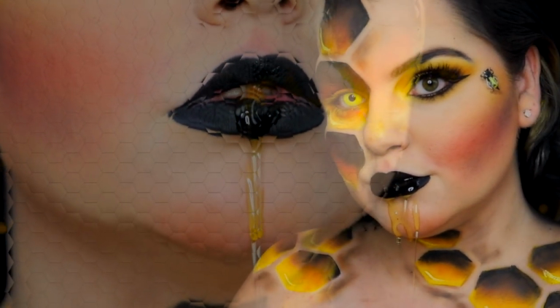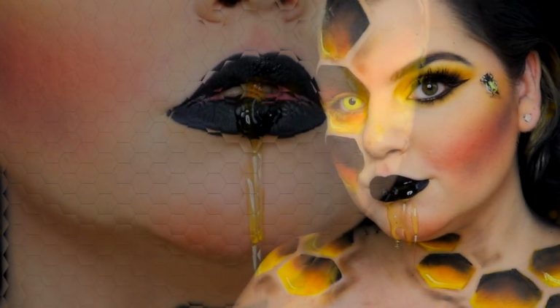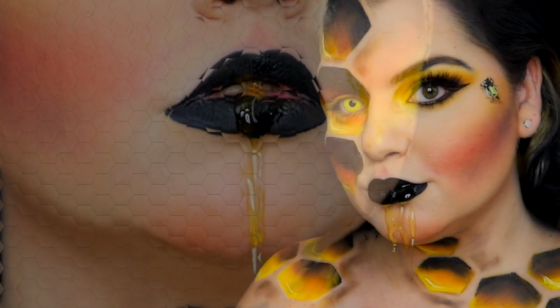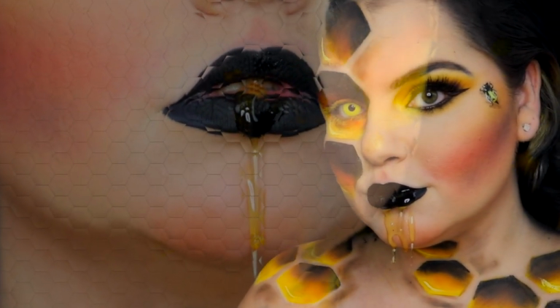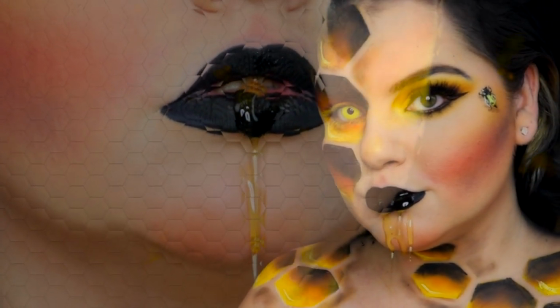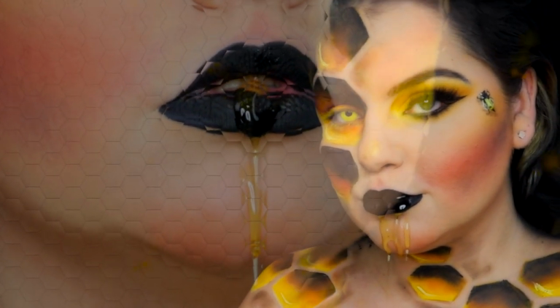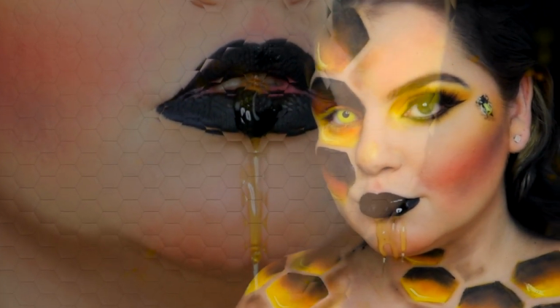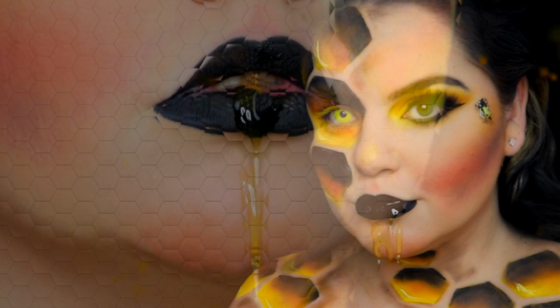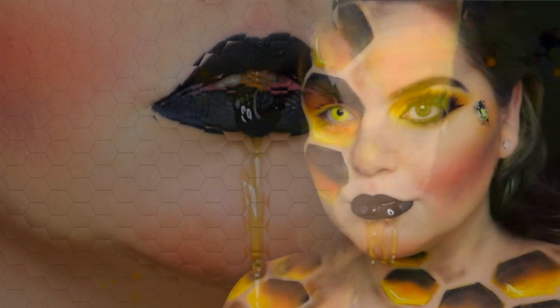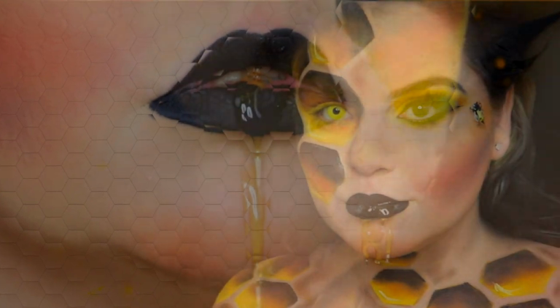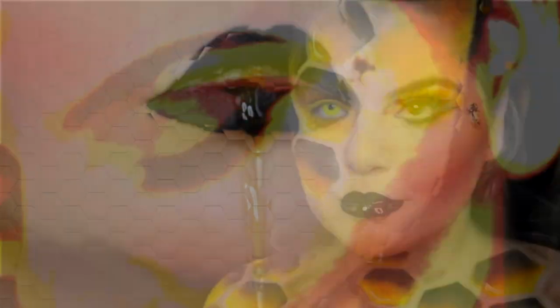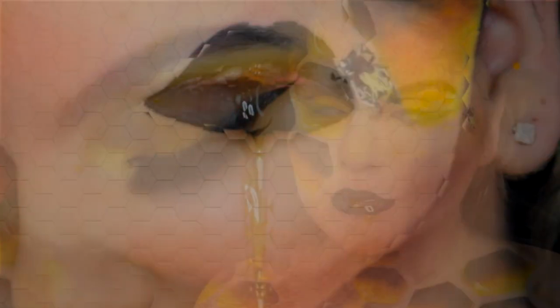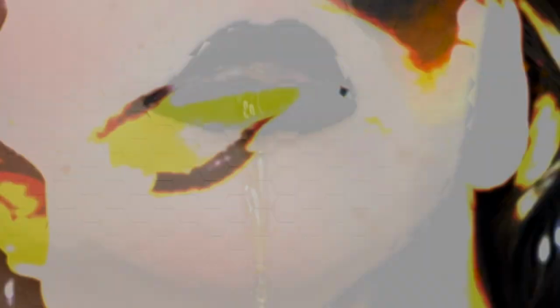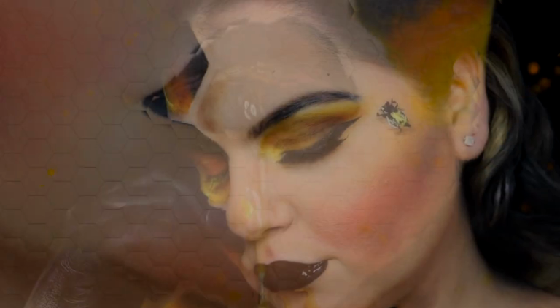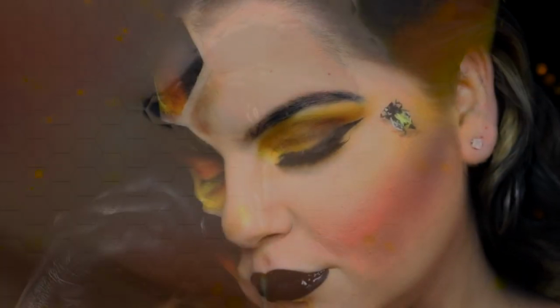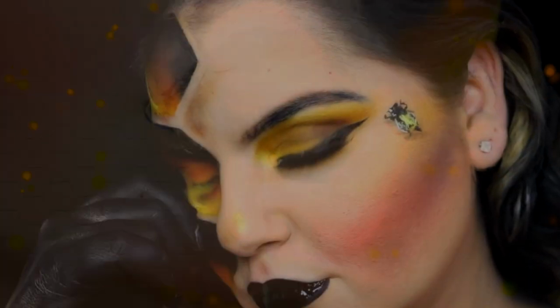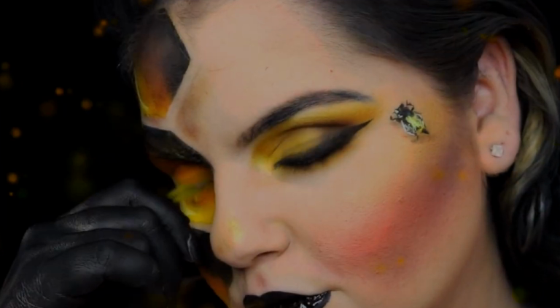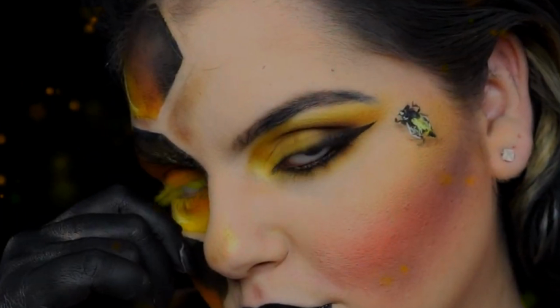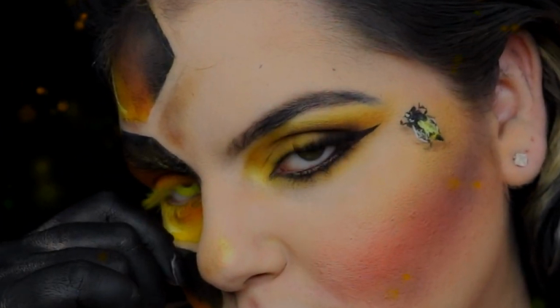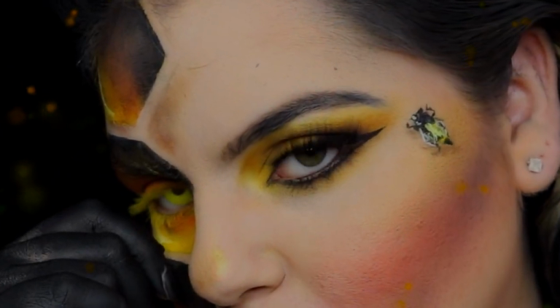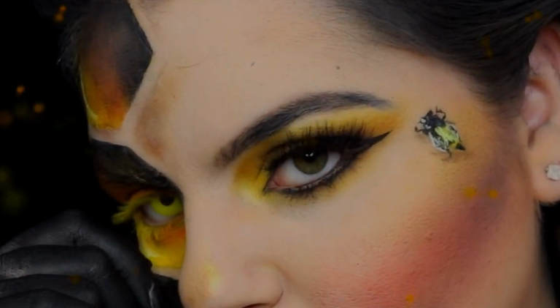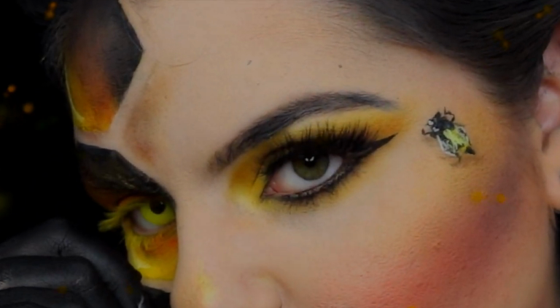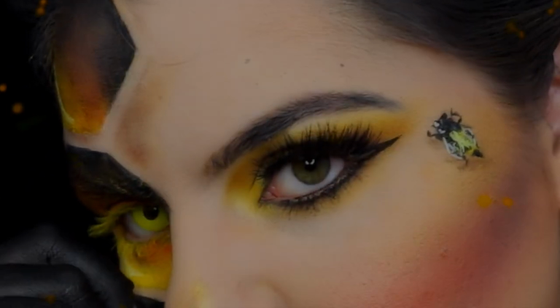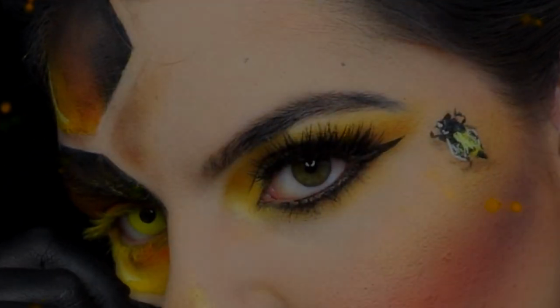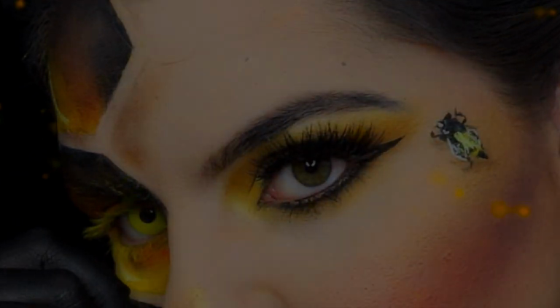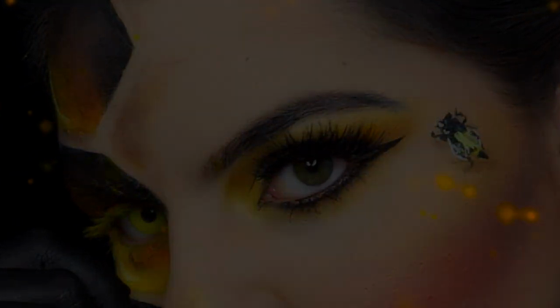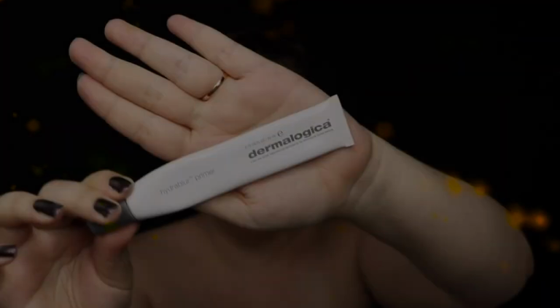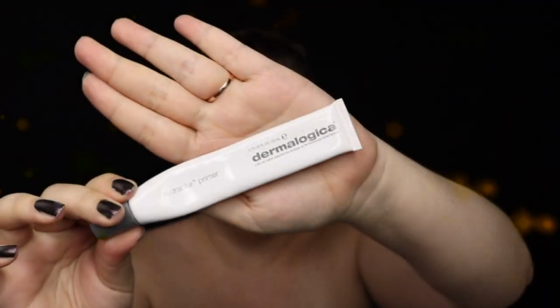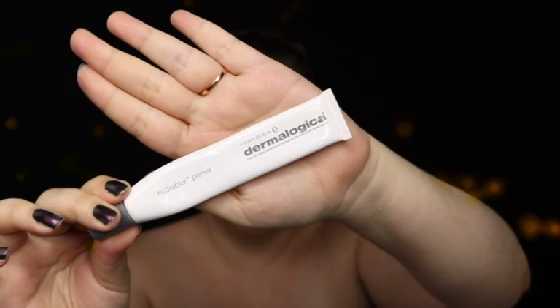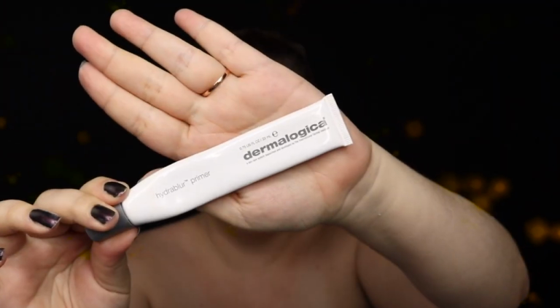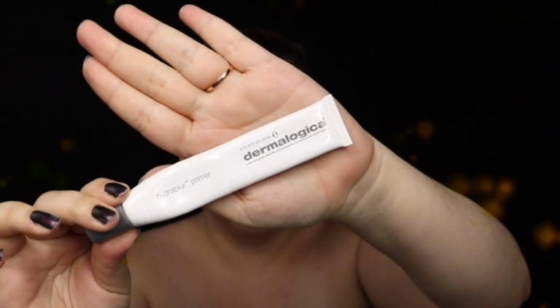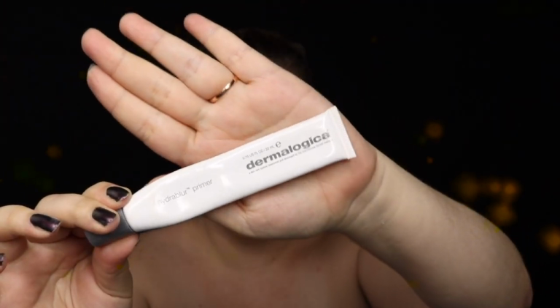Hello little bees, welcome to my channel! Today we're going to do this queen bee inspired look.